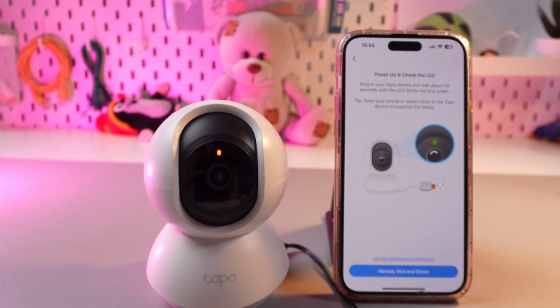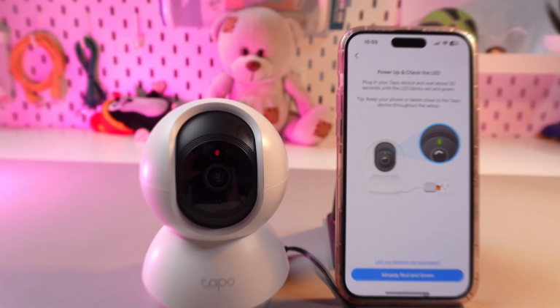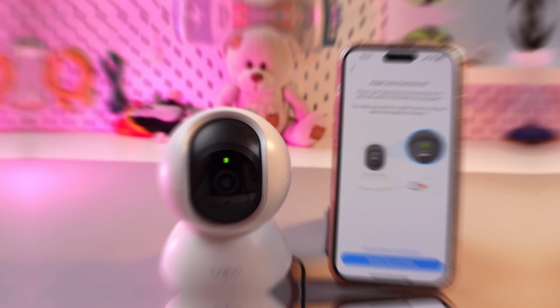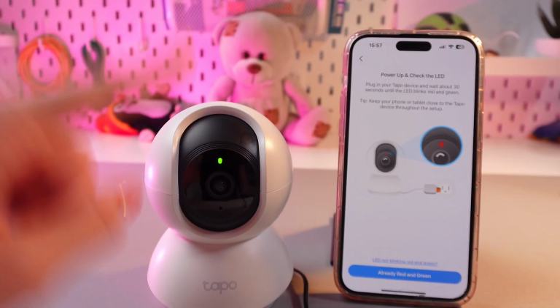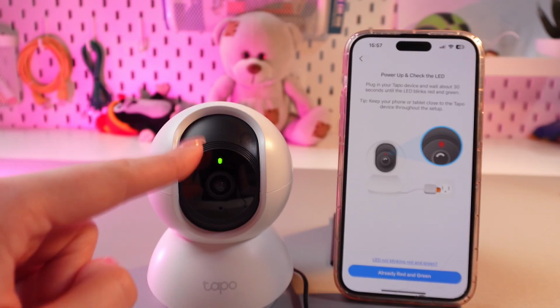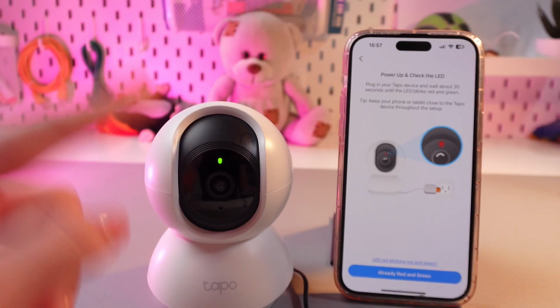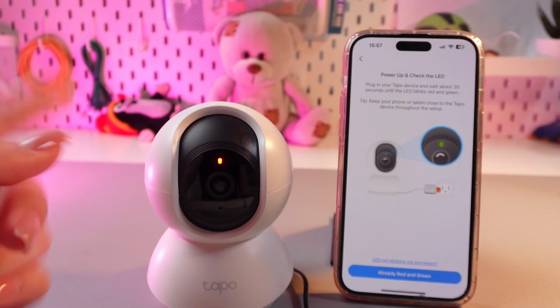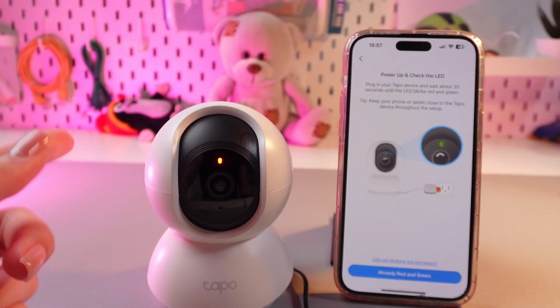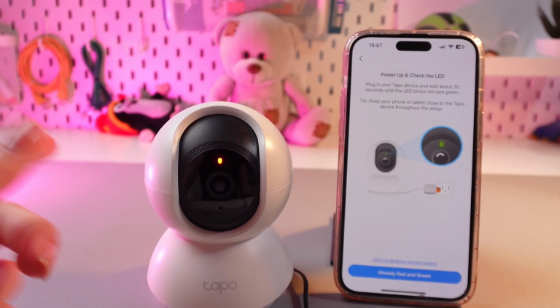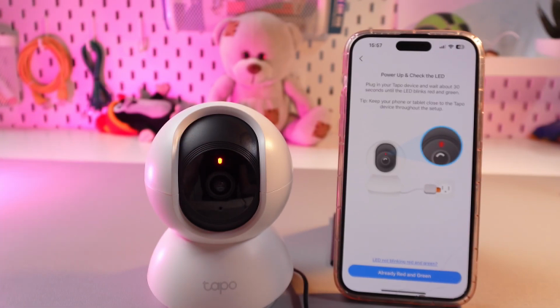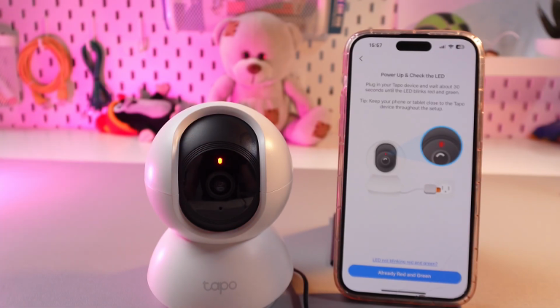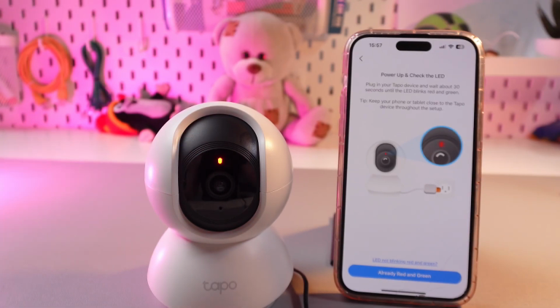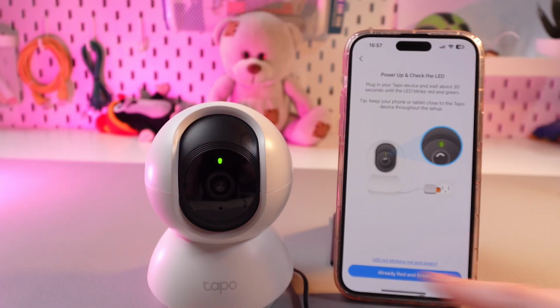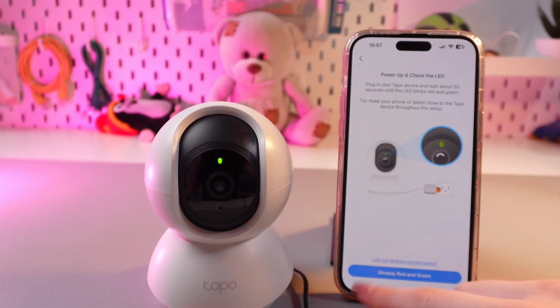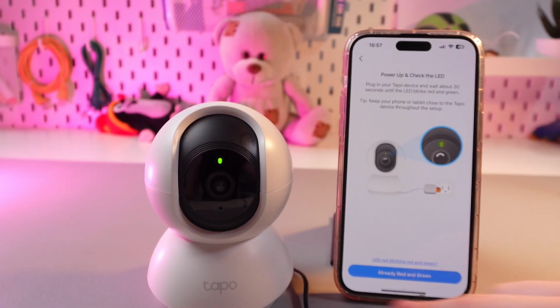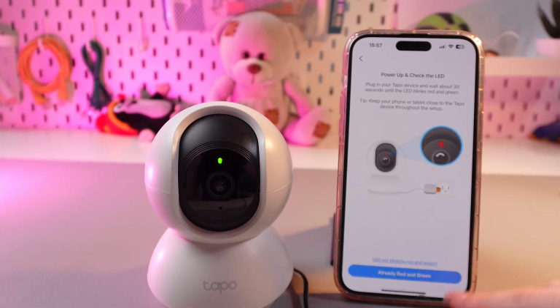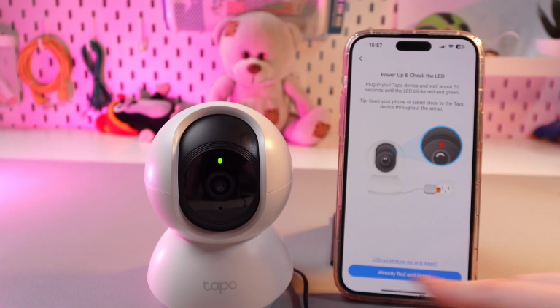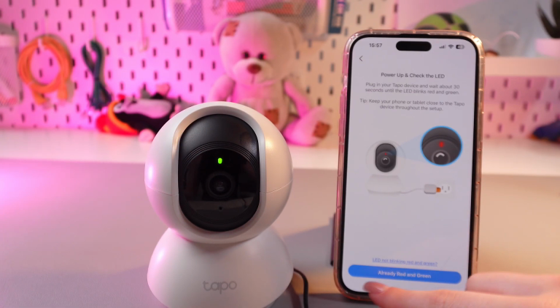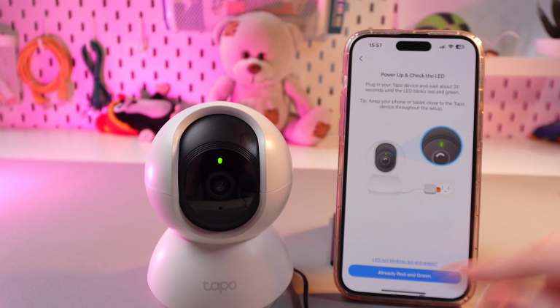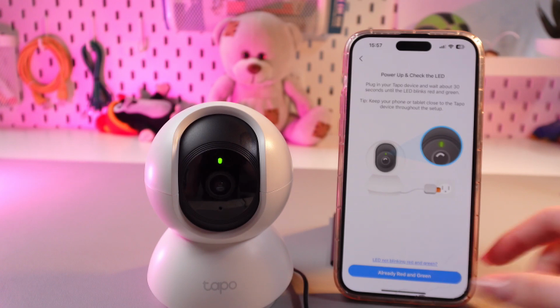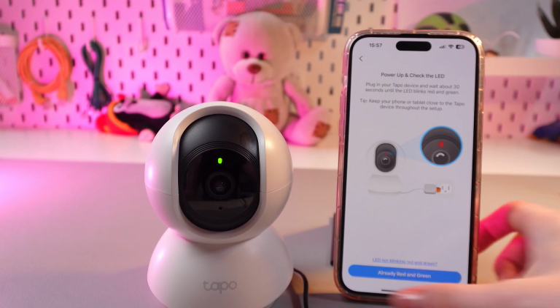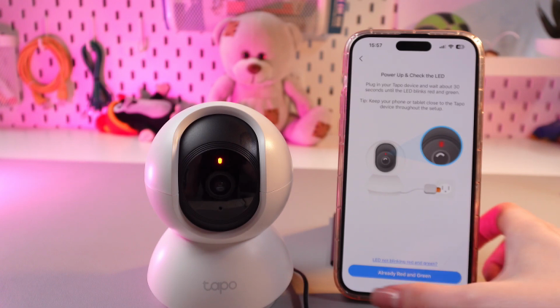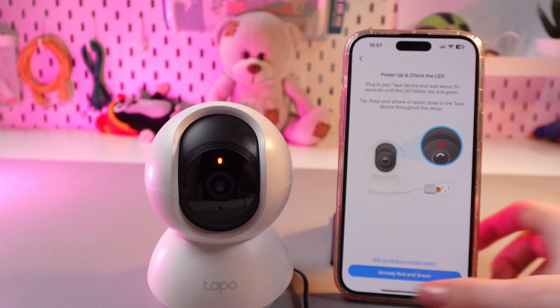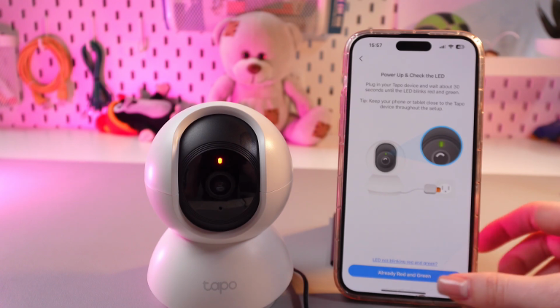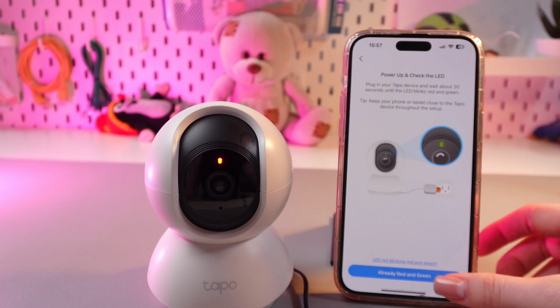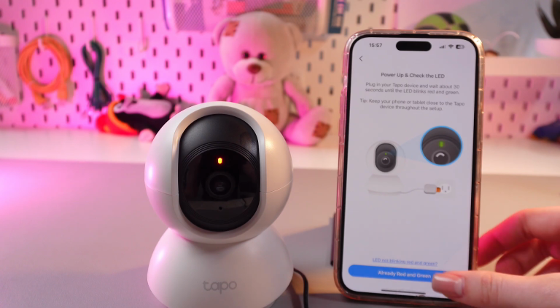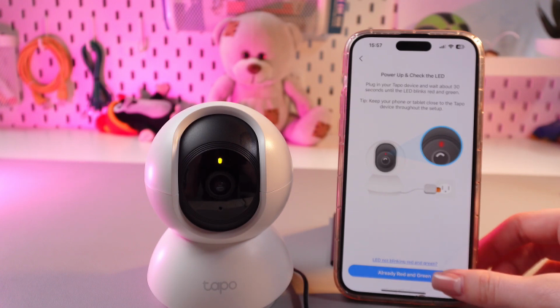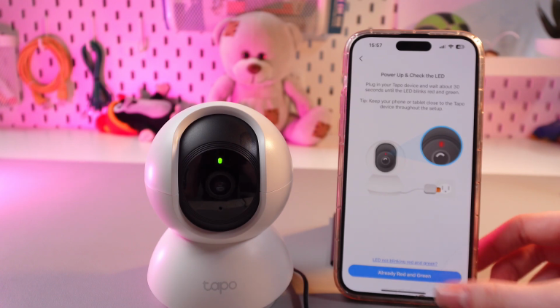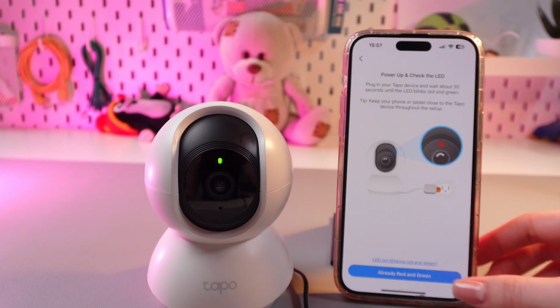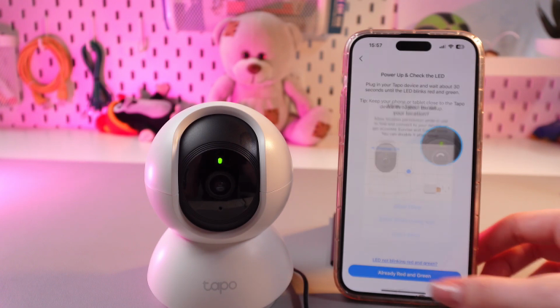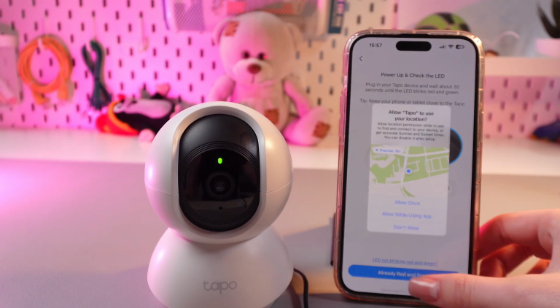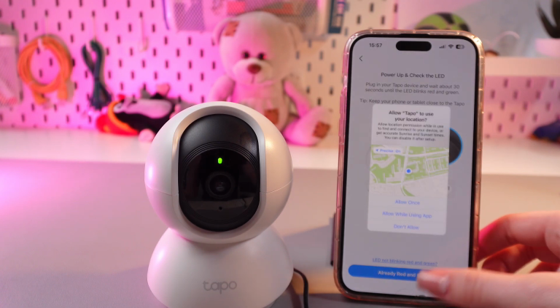Now we just need to simply wait till it will reset. And now it is blinking and we can confirm it by tapping the already red and green button.